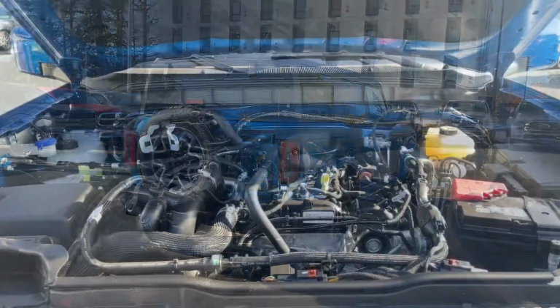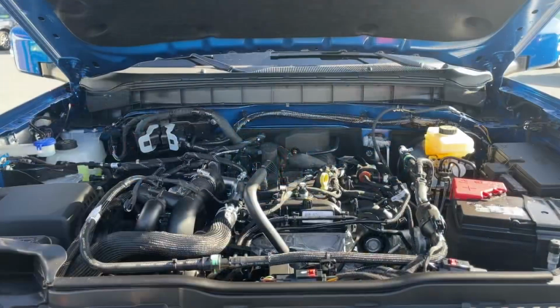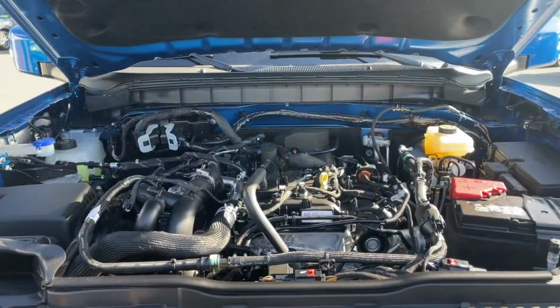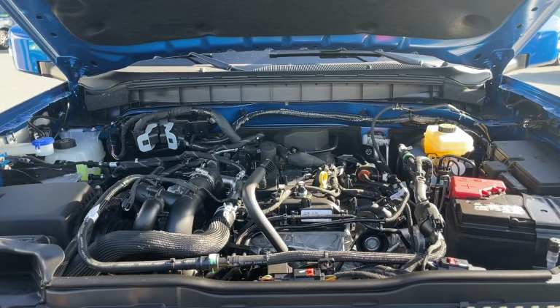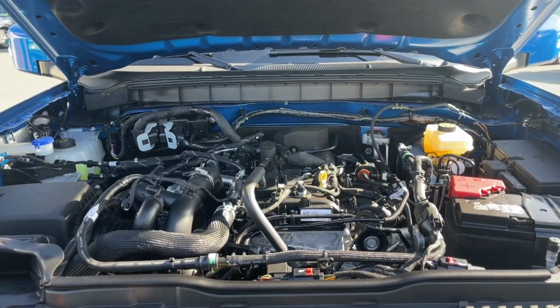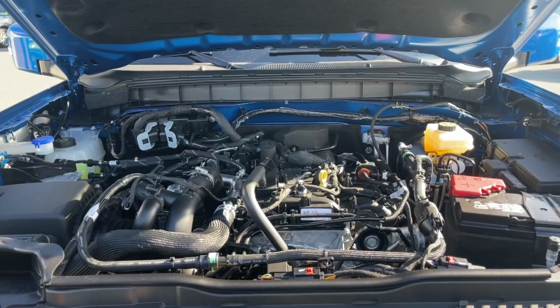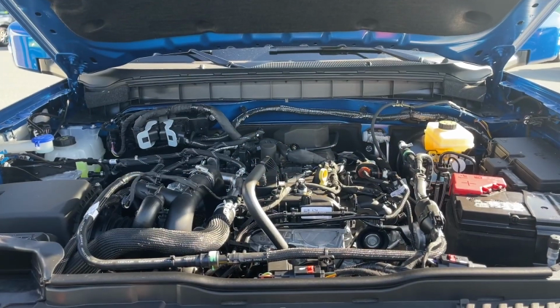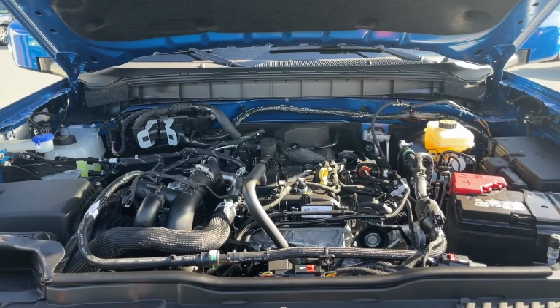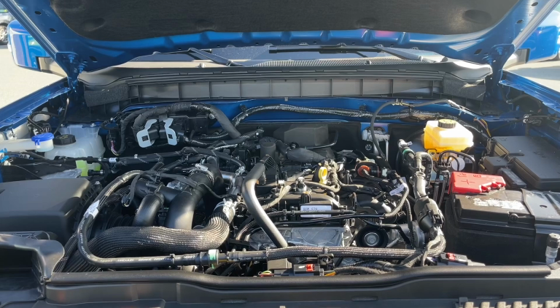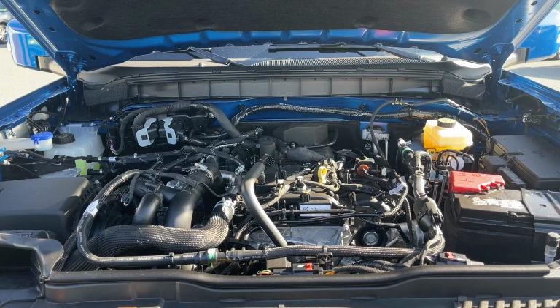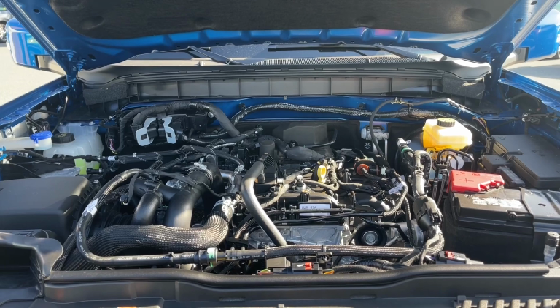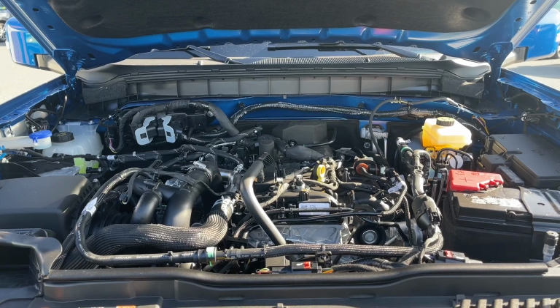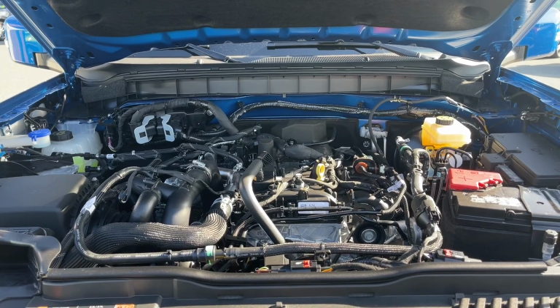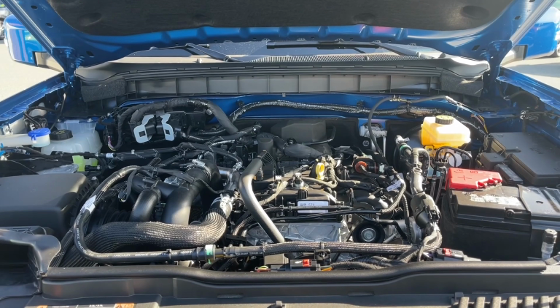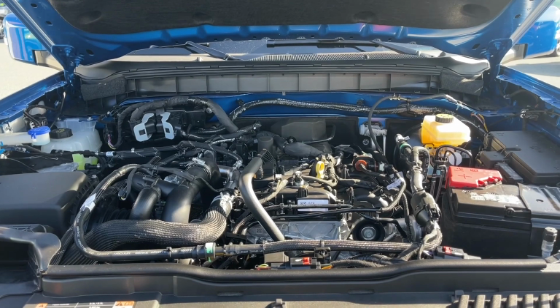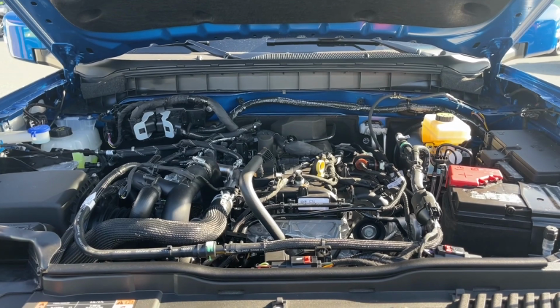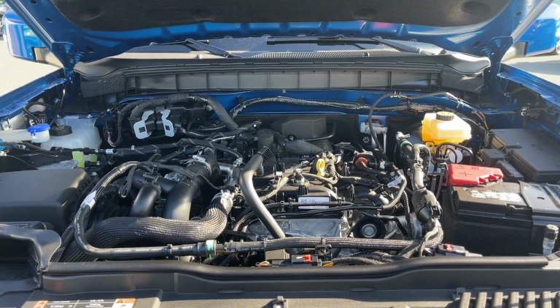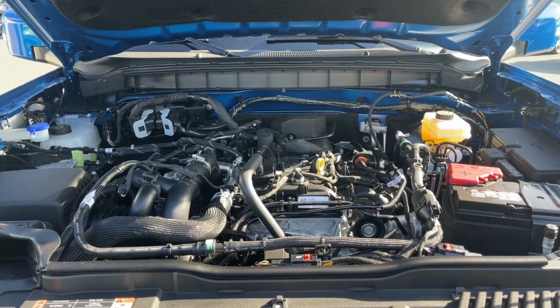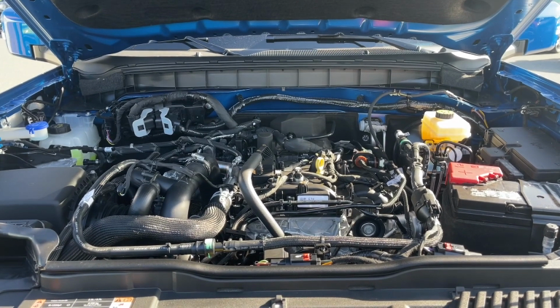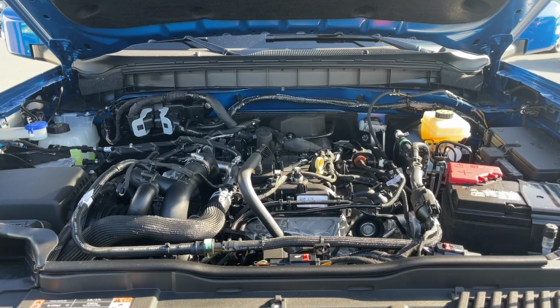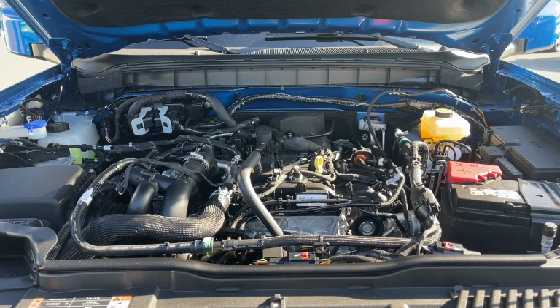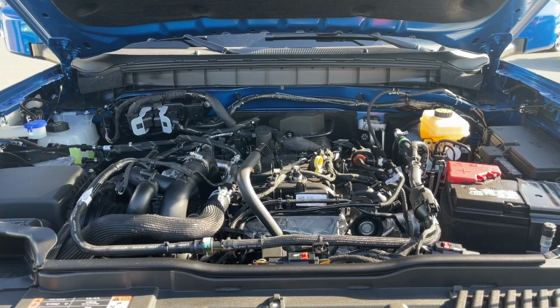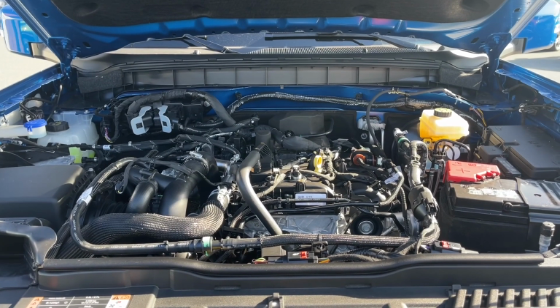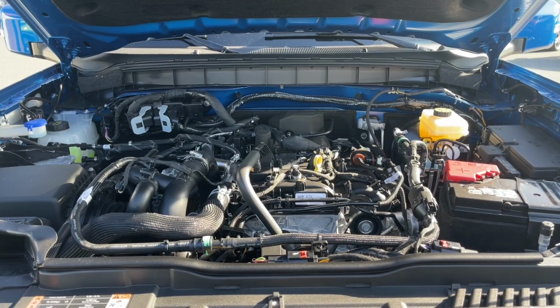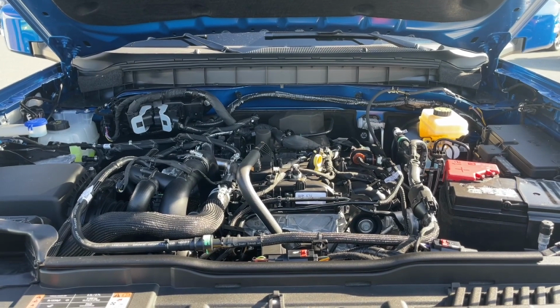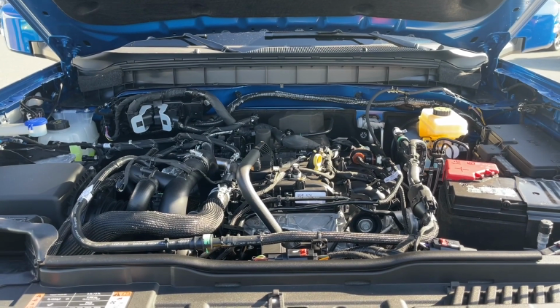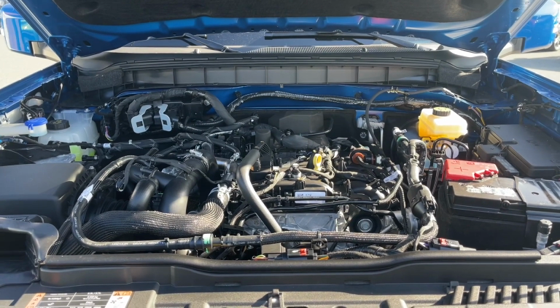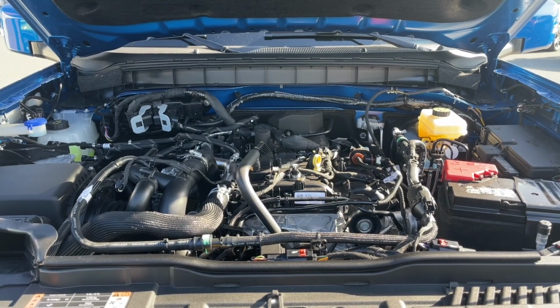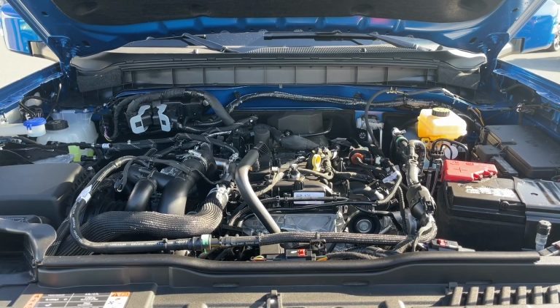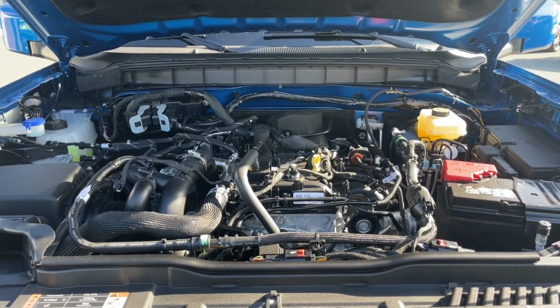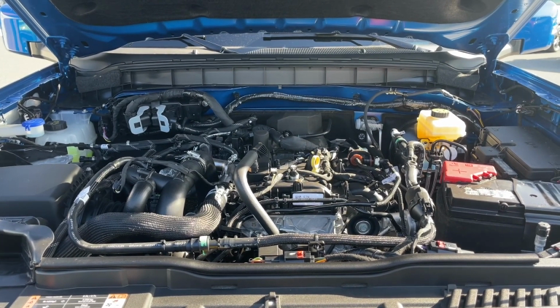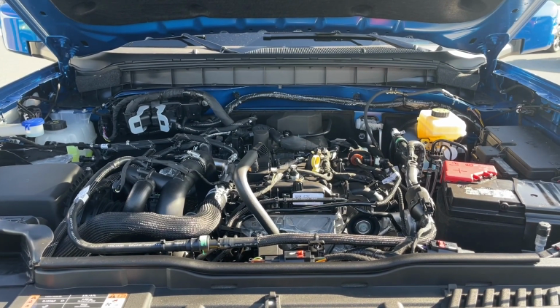This is a 2.3 litre EcoBoost engine paired with an automatic transmission and 4x4. Let's have a look inside.